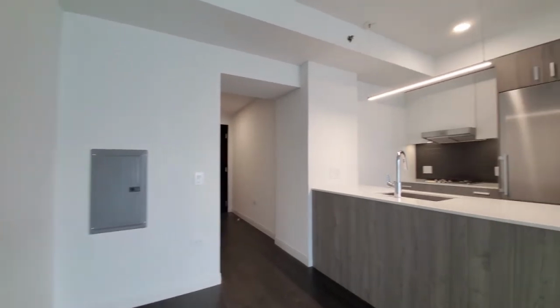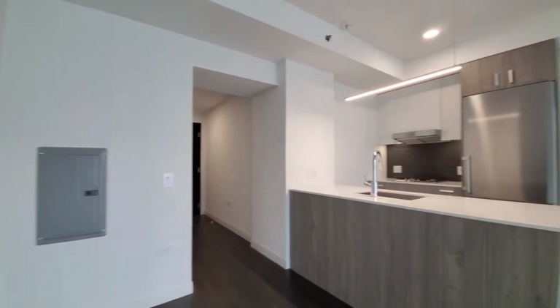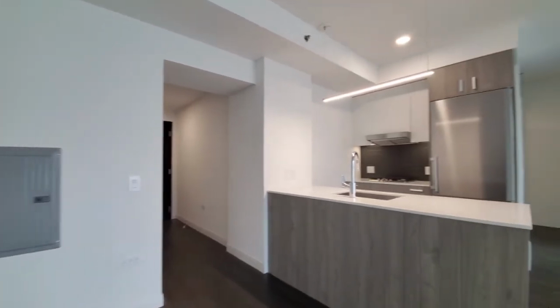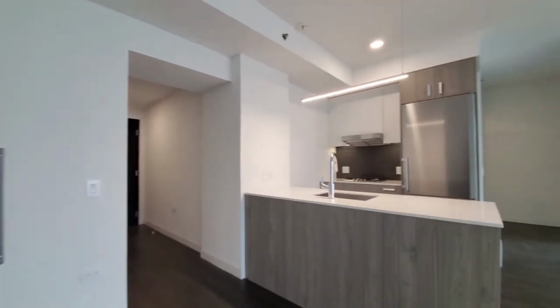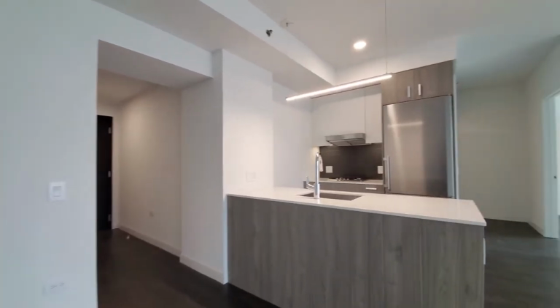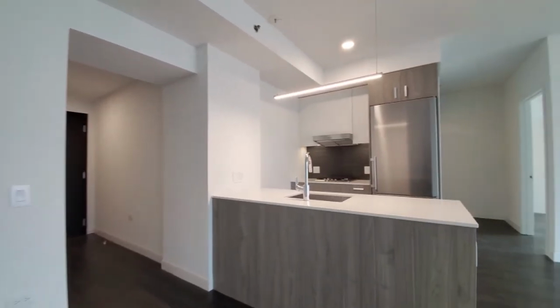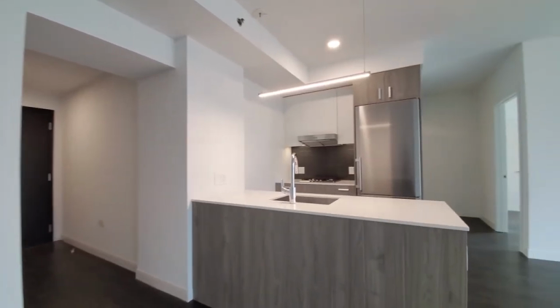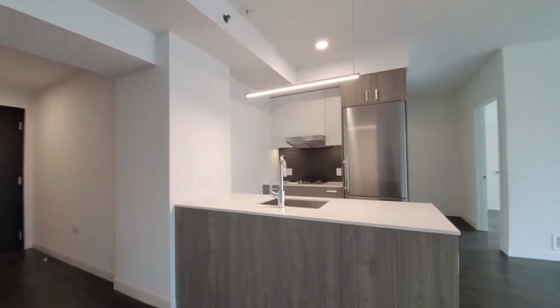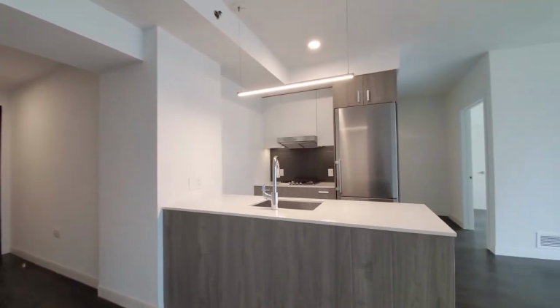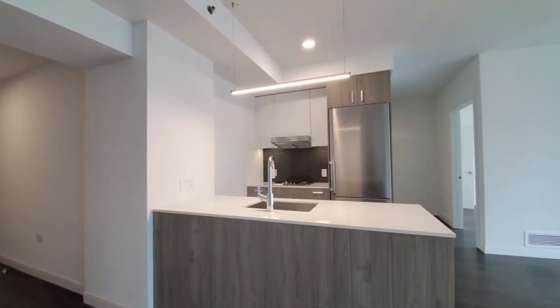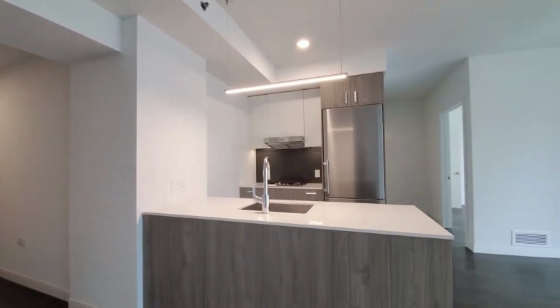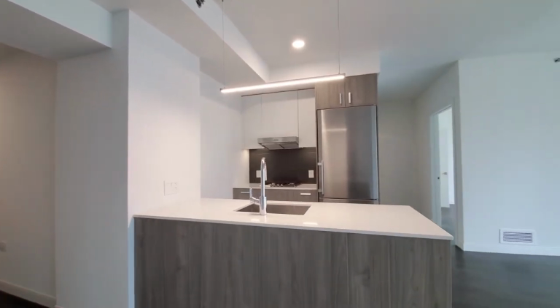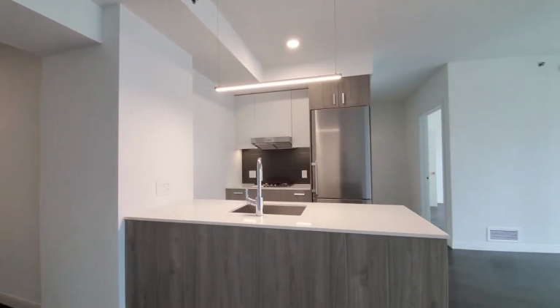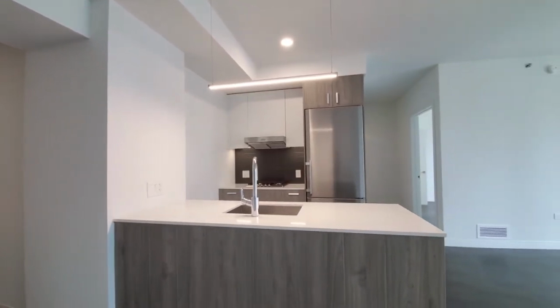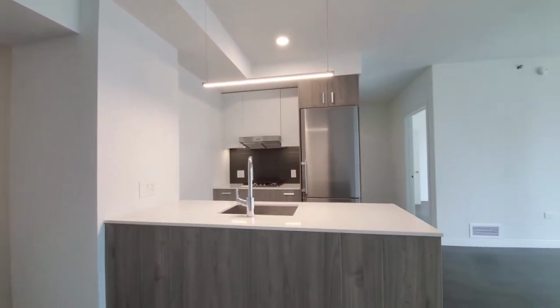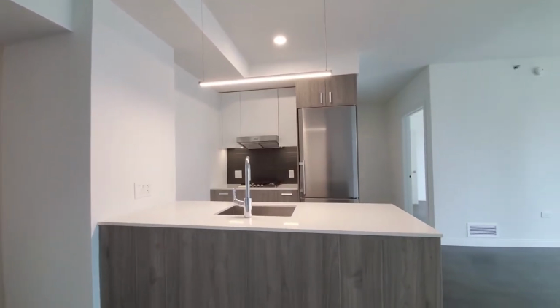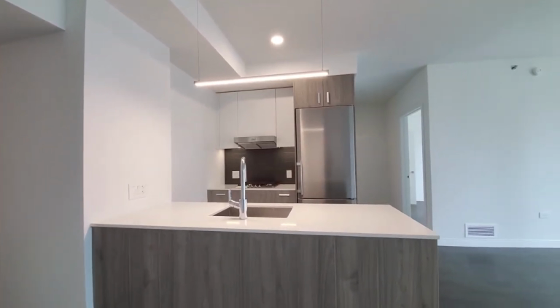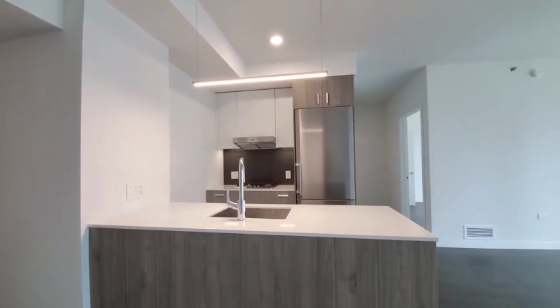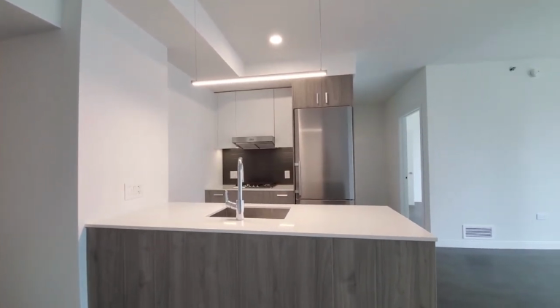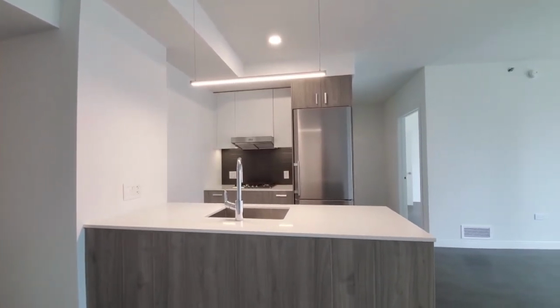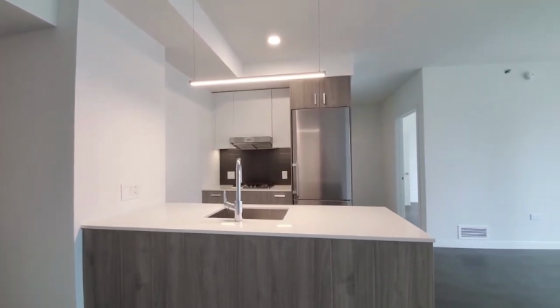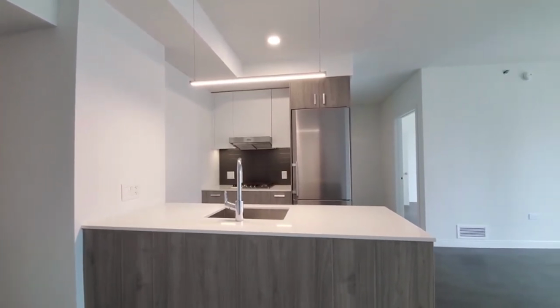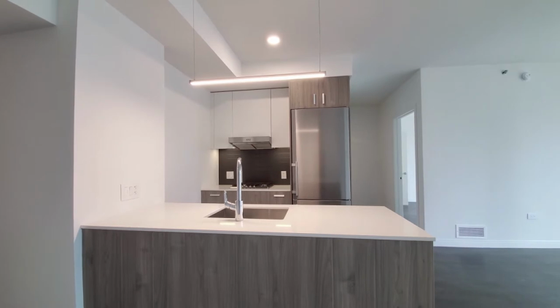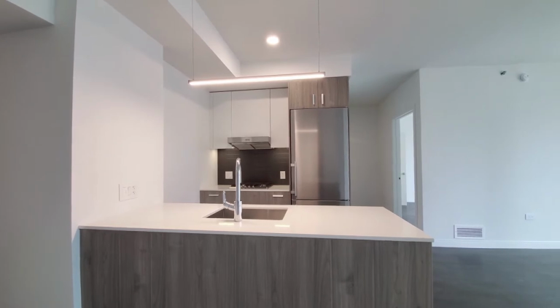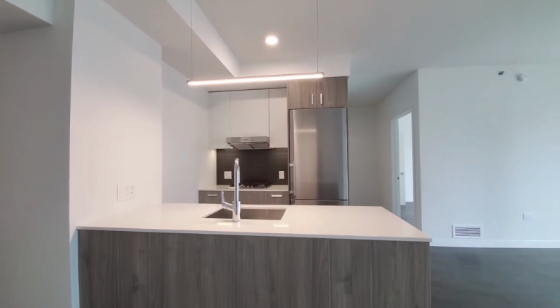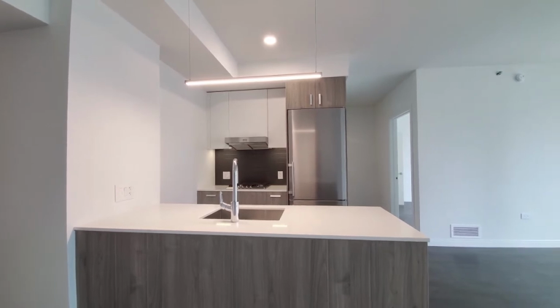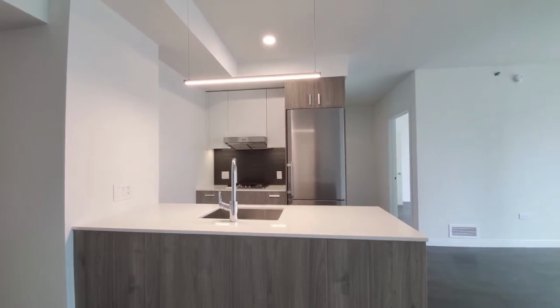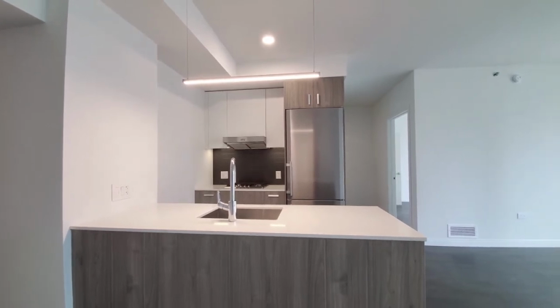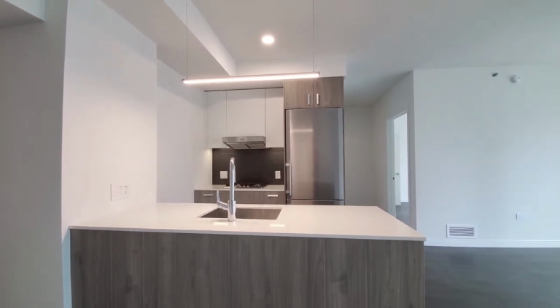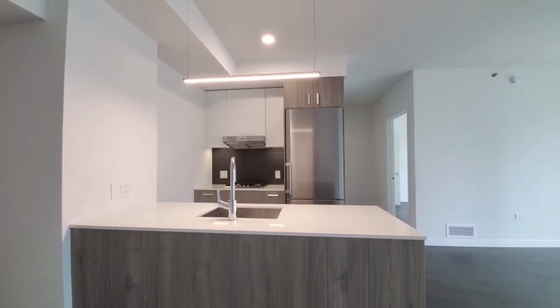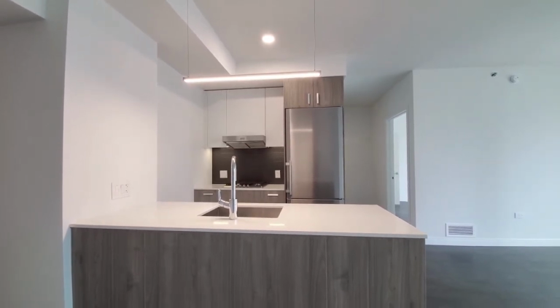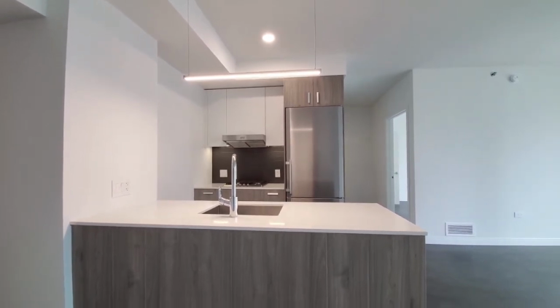Looking at what you might use as your dining area or spot for home office, or both. Scali style kitchen with designer pendant and recessed lighting.